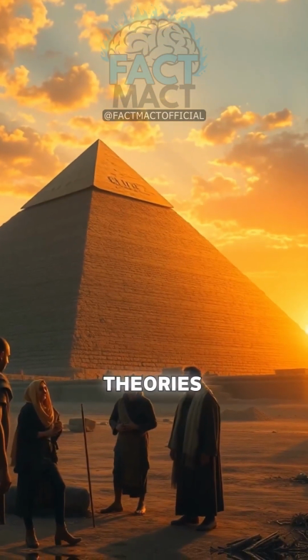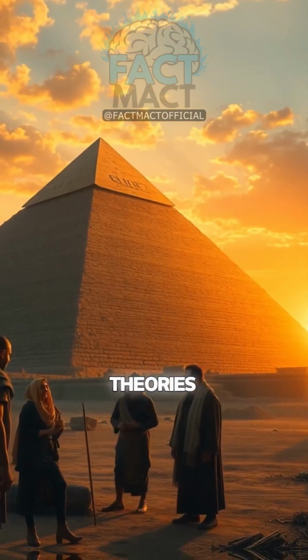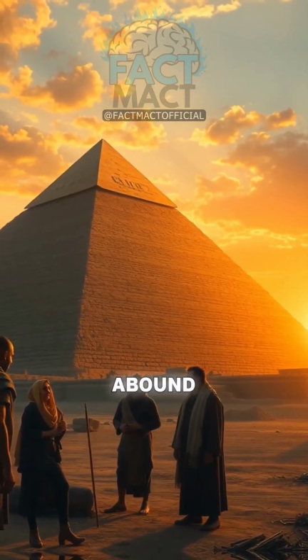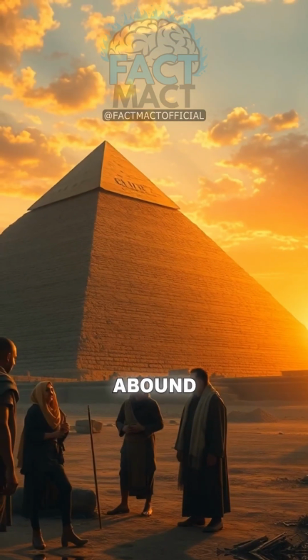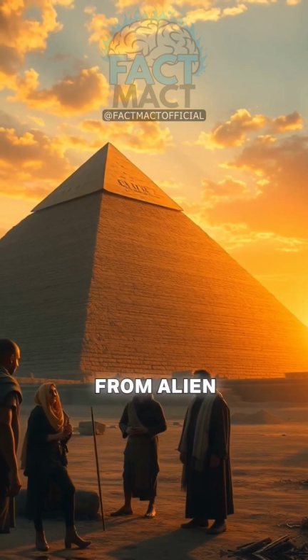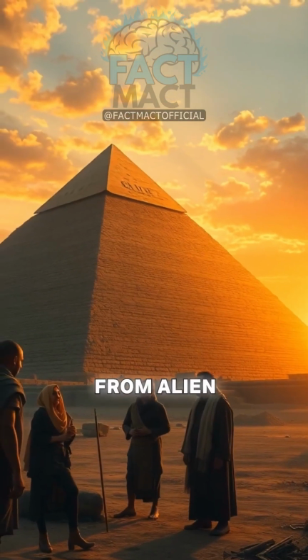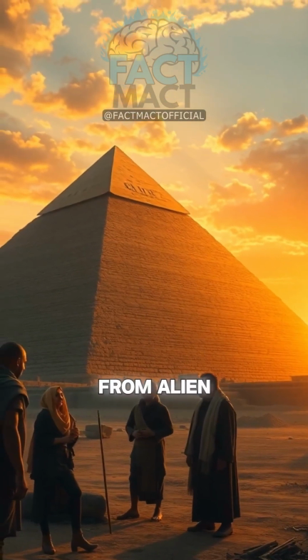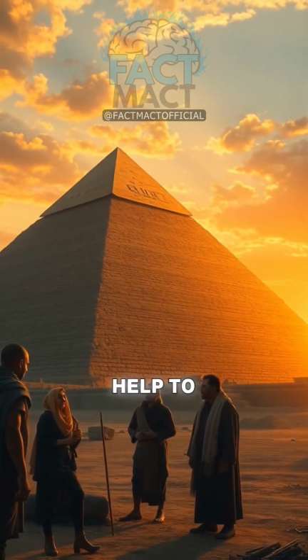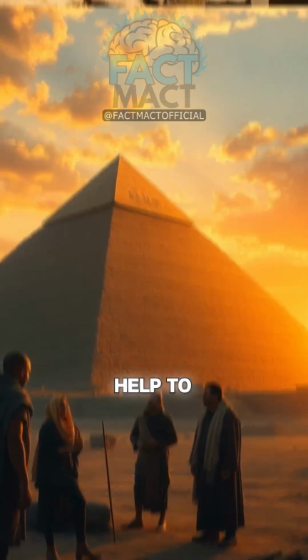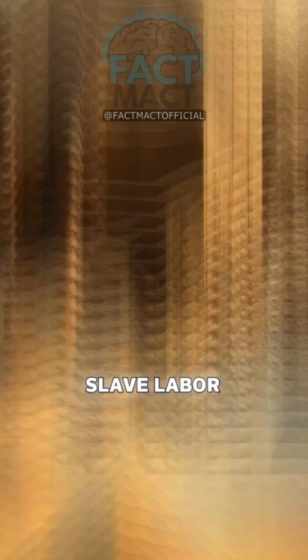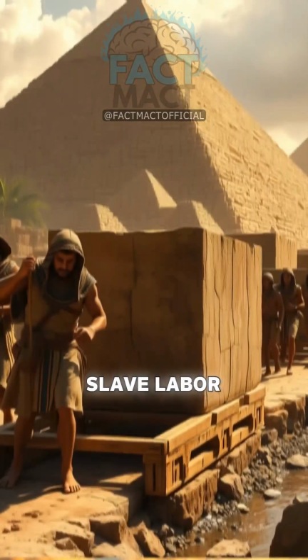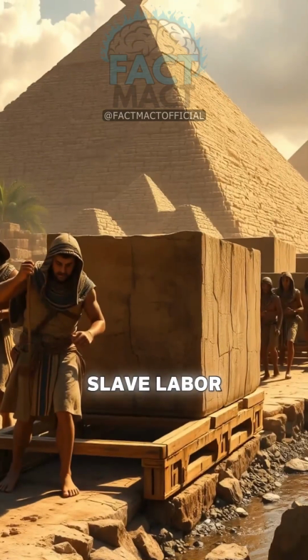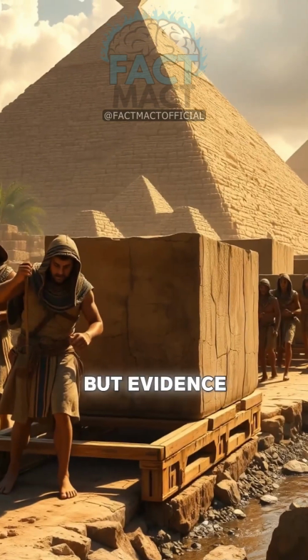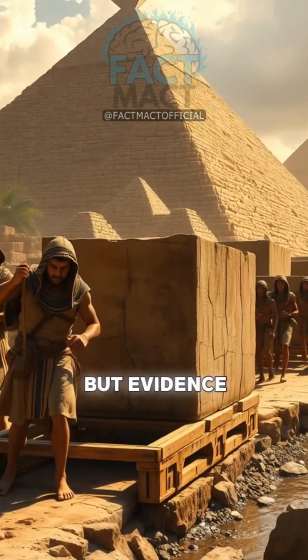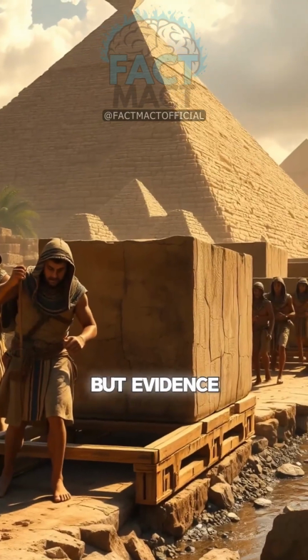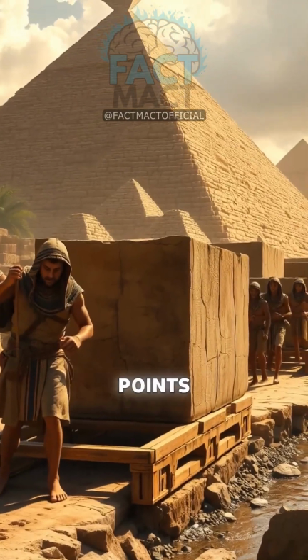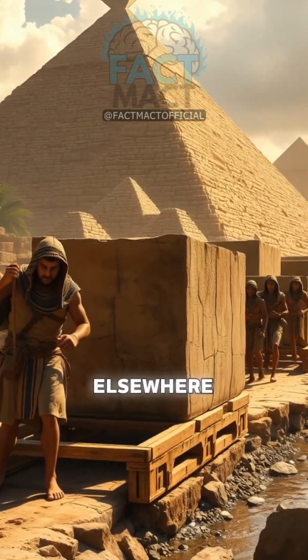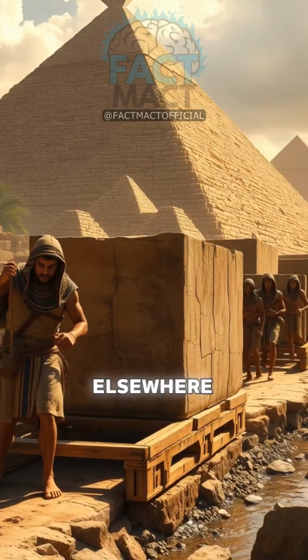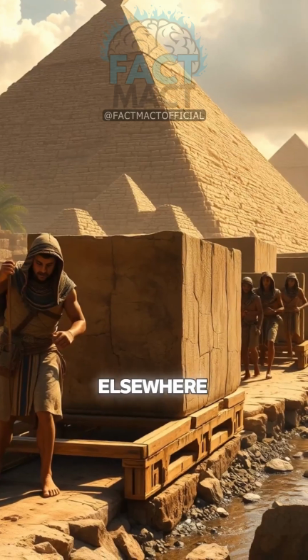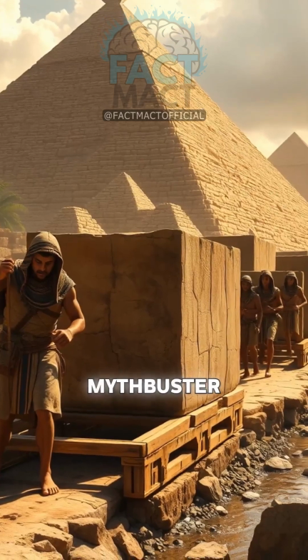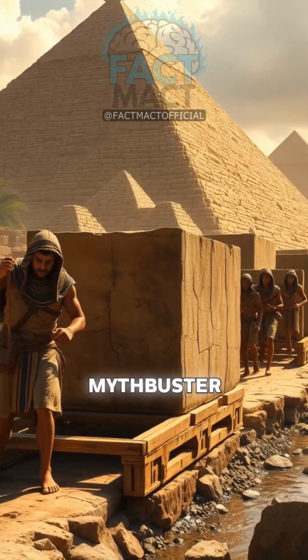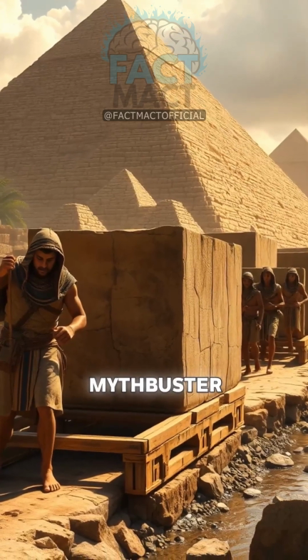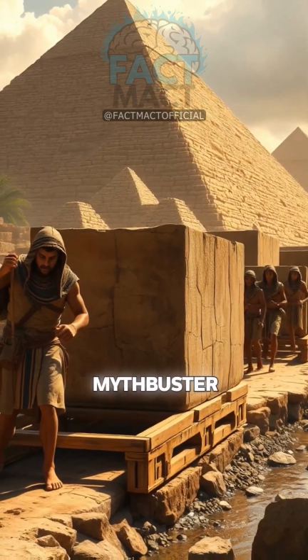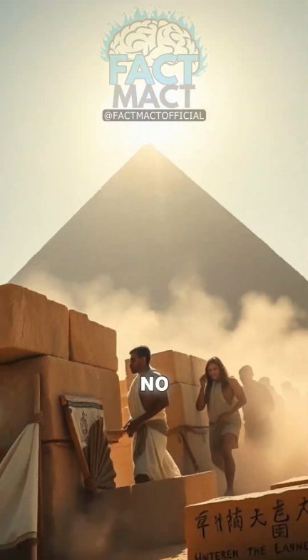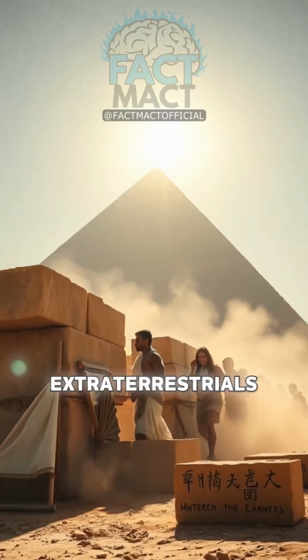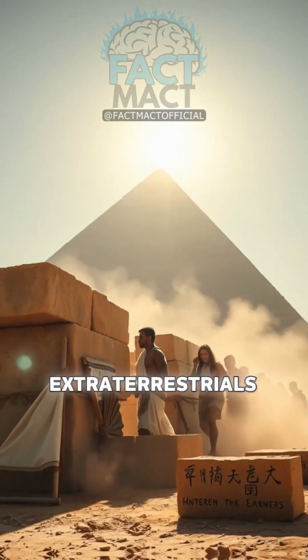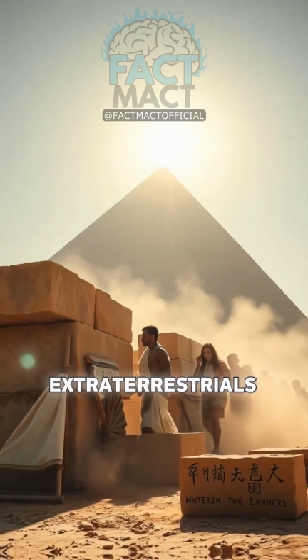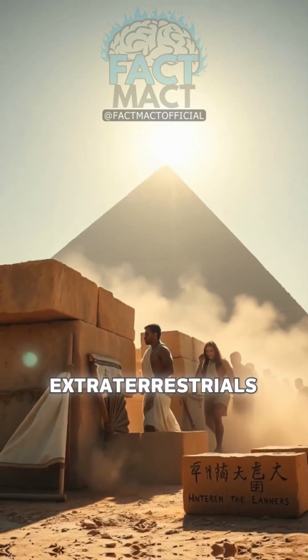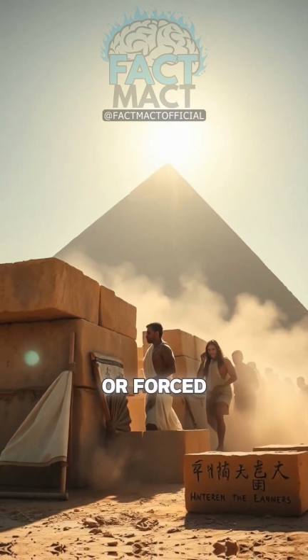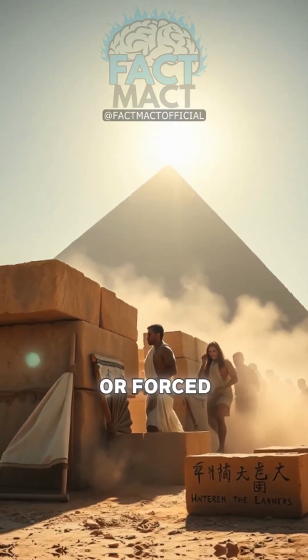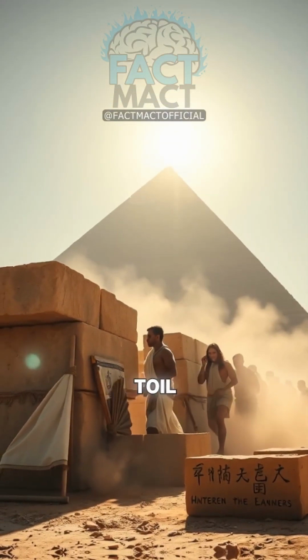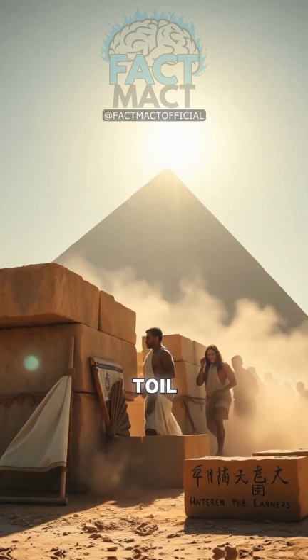Theories abound — from alien help to slave labor — but evidence points elsewhere. Mythbuster: no extraterrestrials or forced toil.